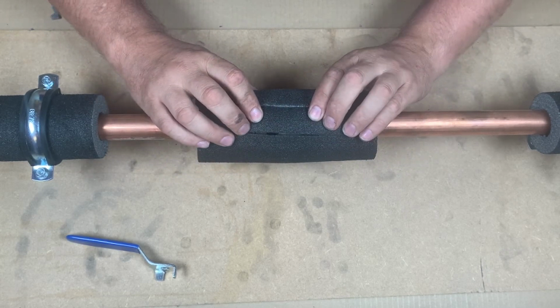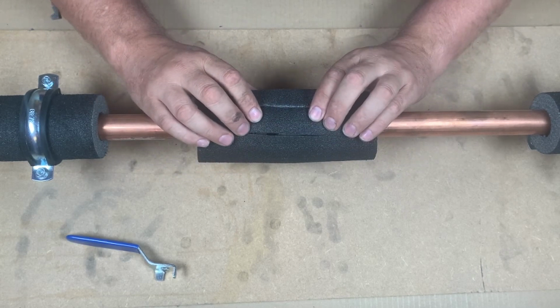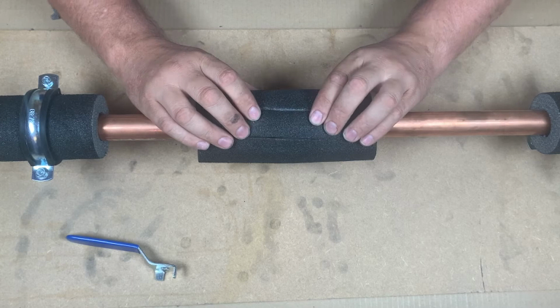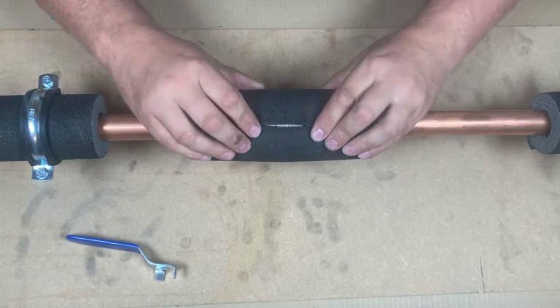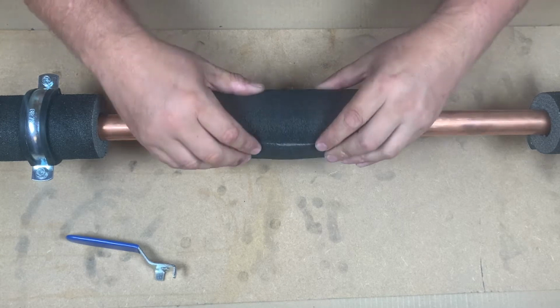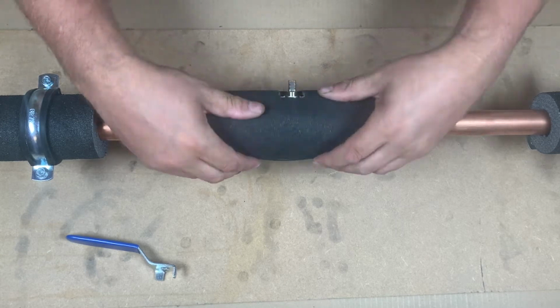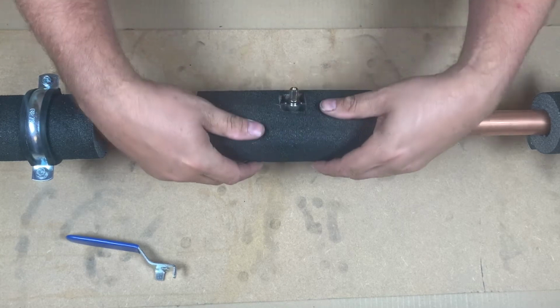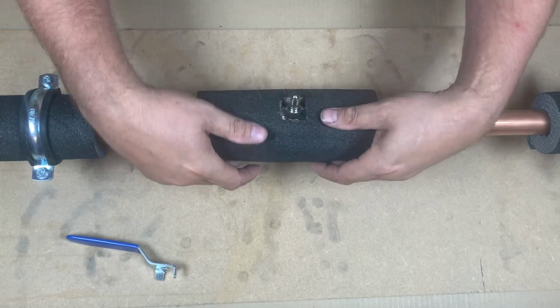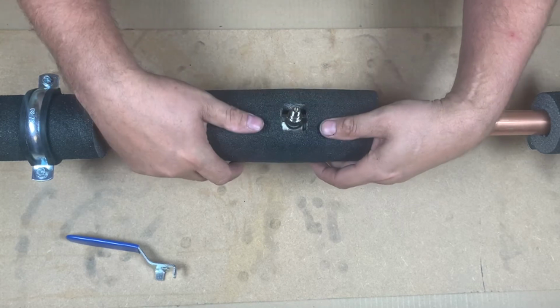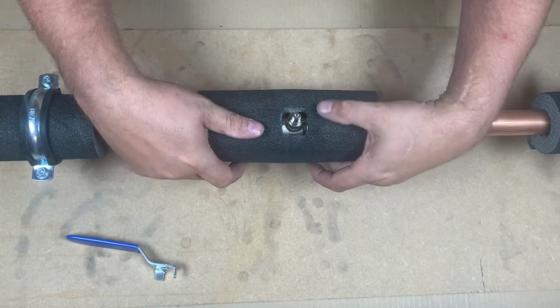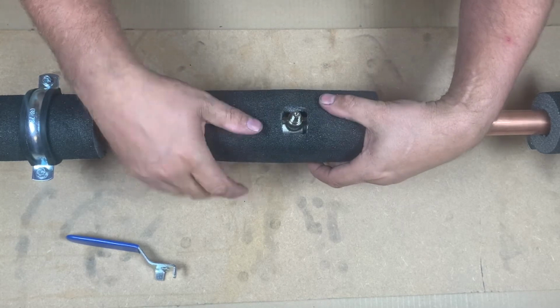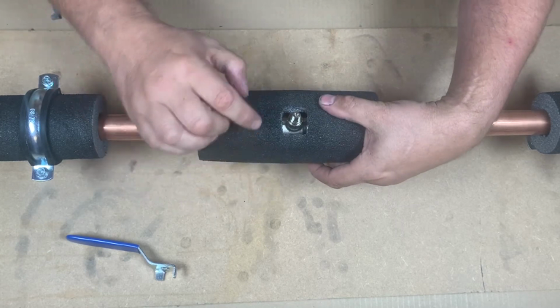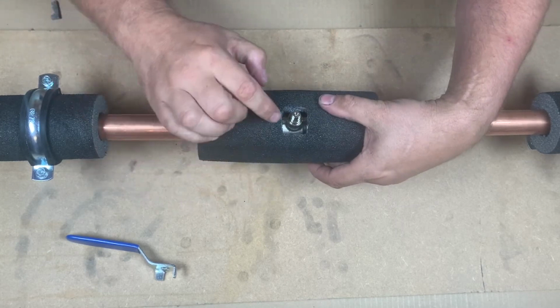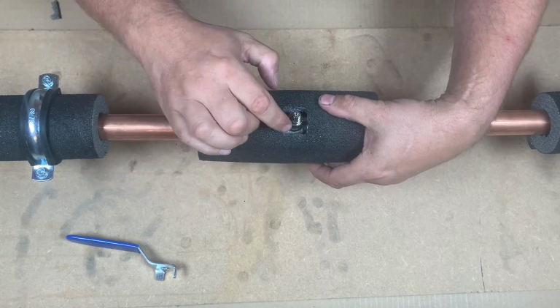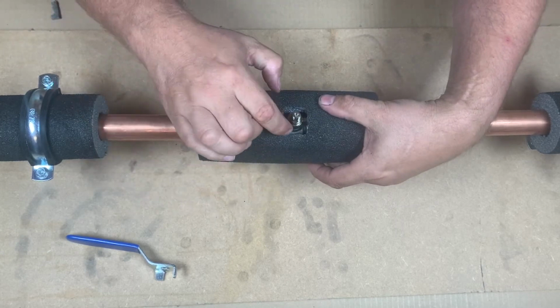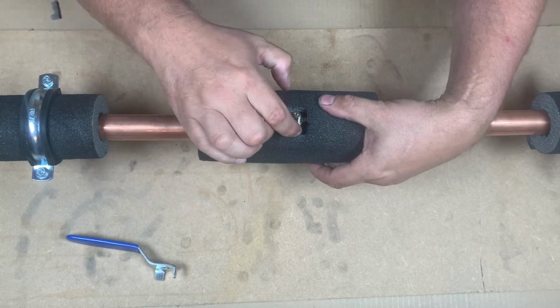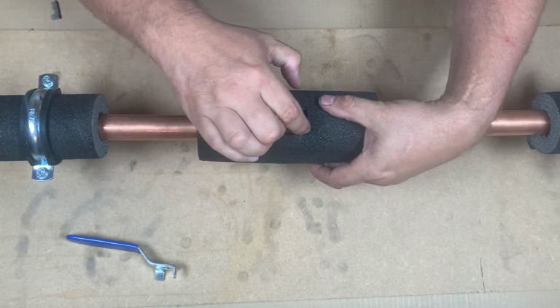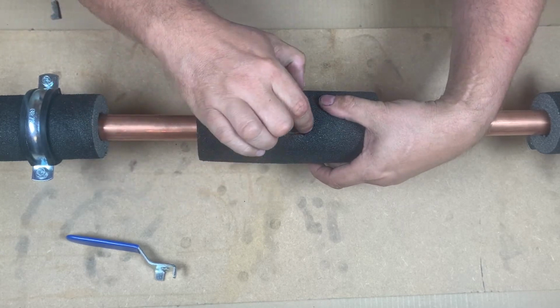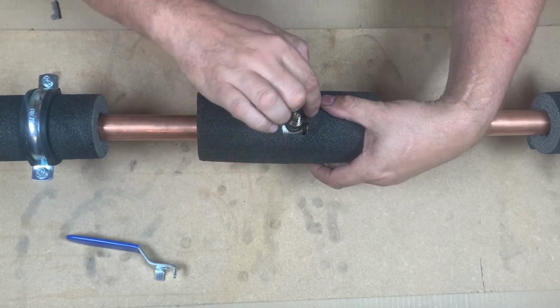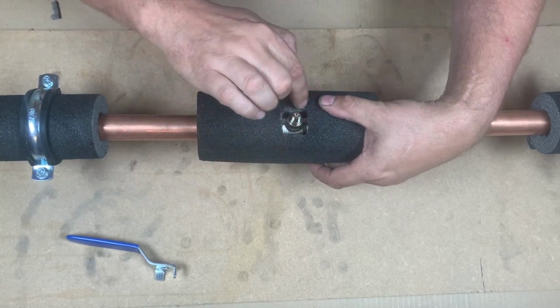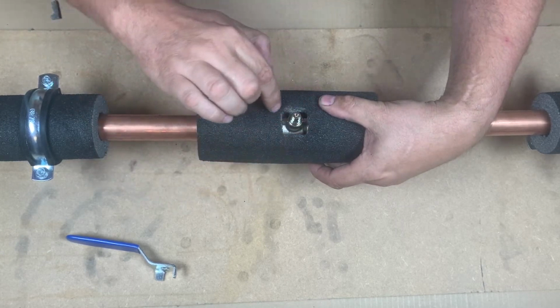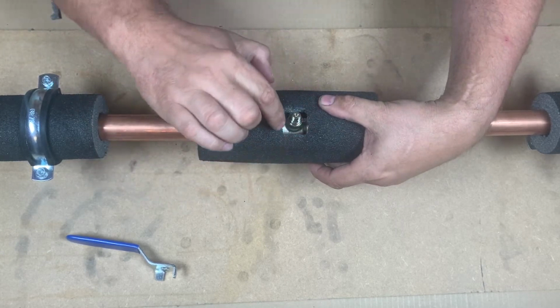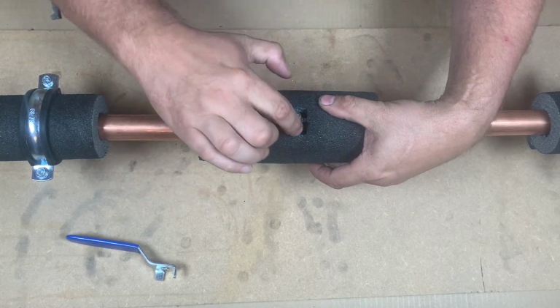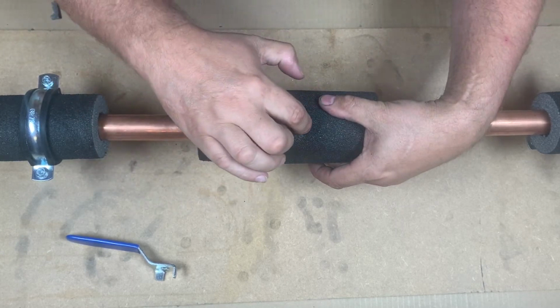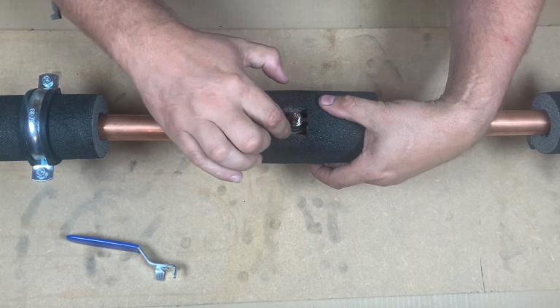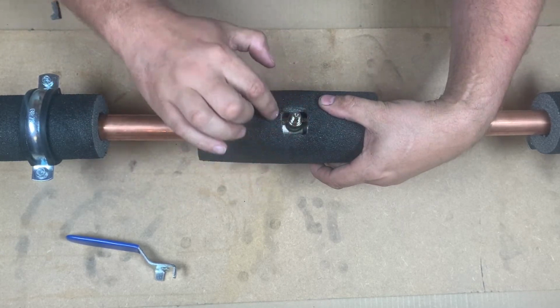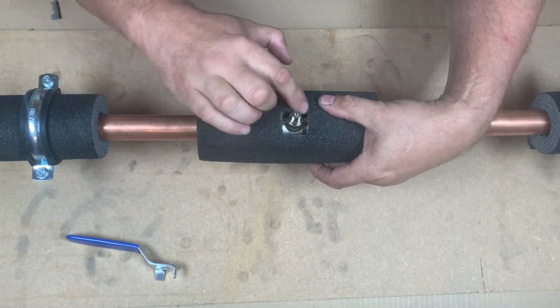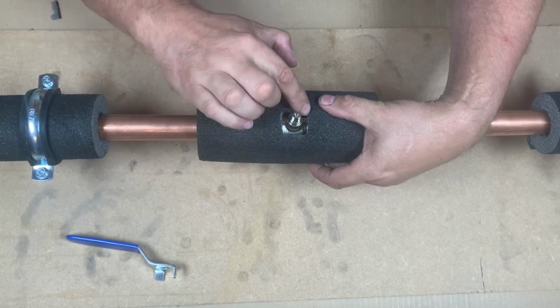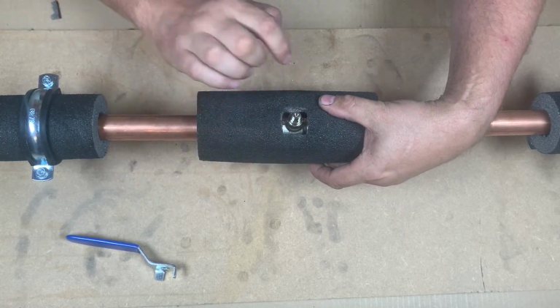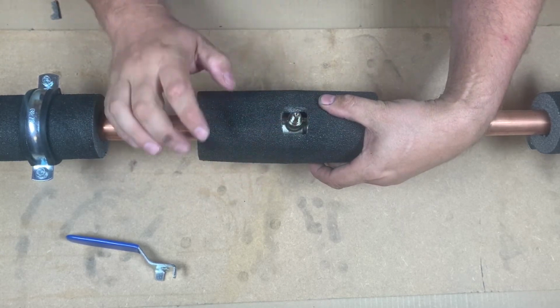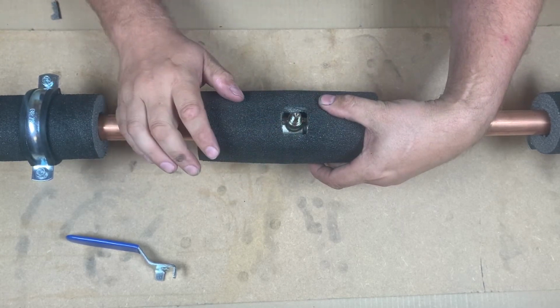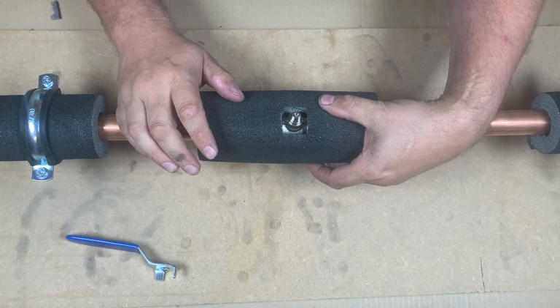I recommend also using a couple of tie wraps to let that bond in and let it set for a few hours, then take them off. After that, we'll bond and seal around there as well.